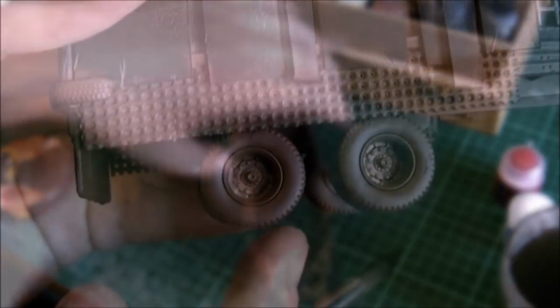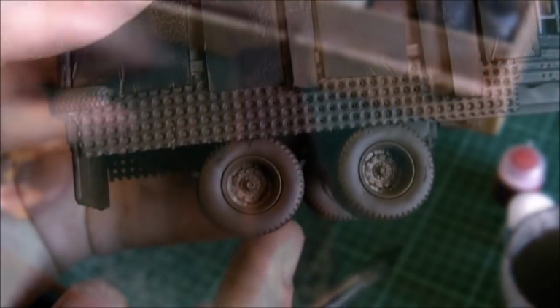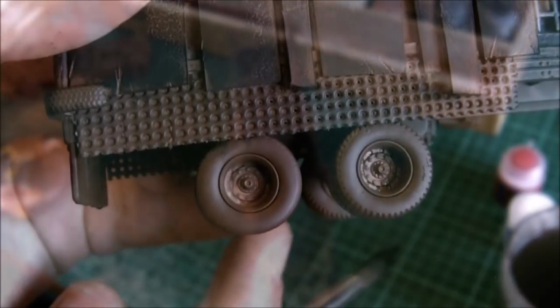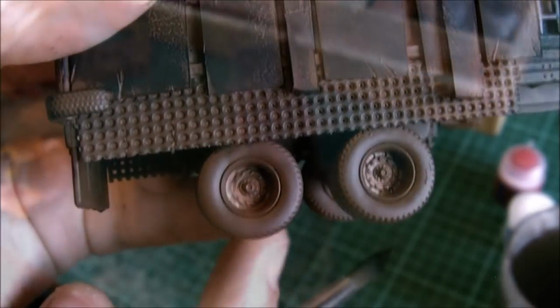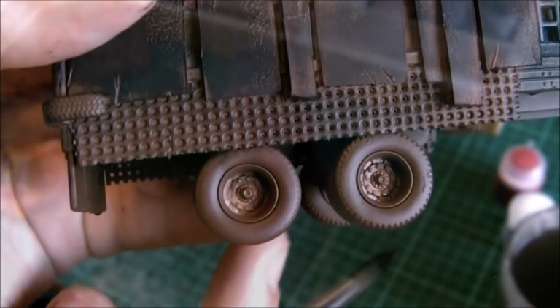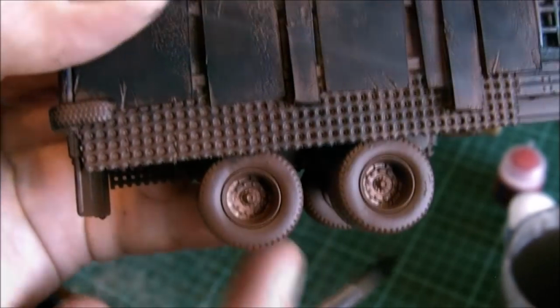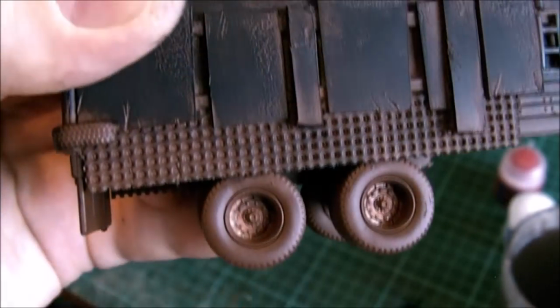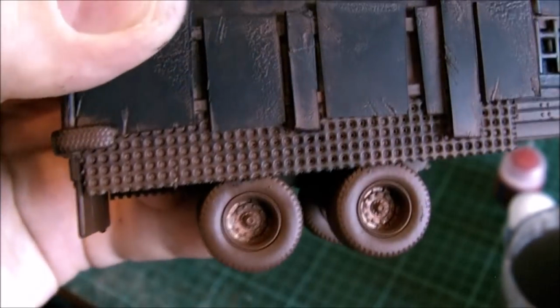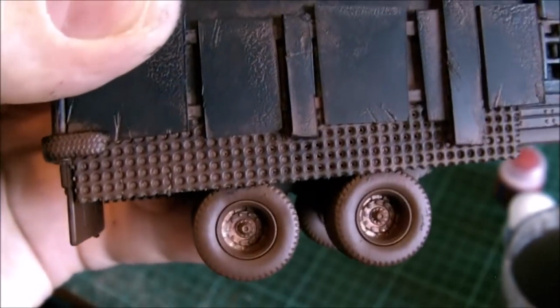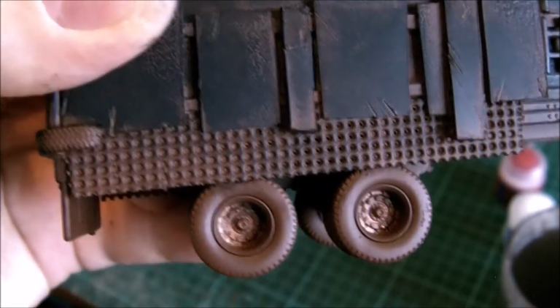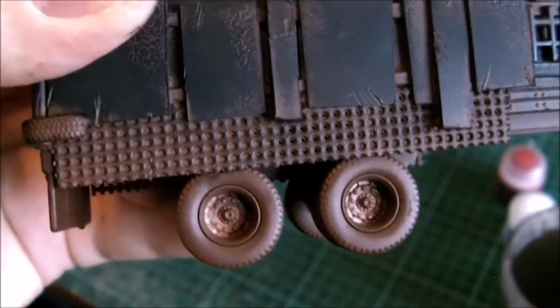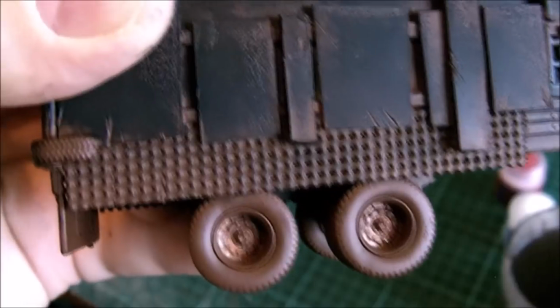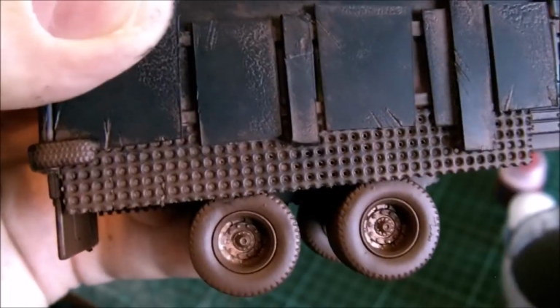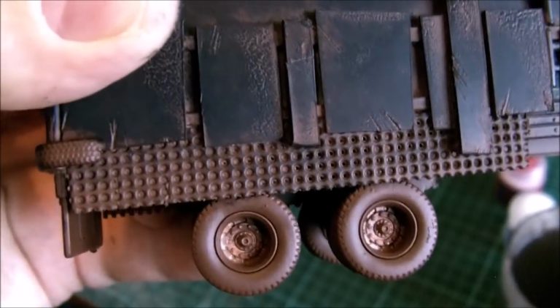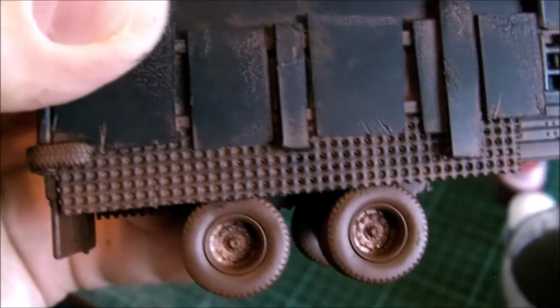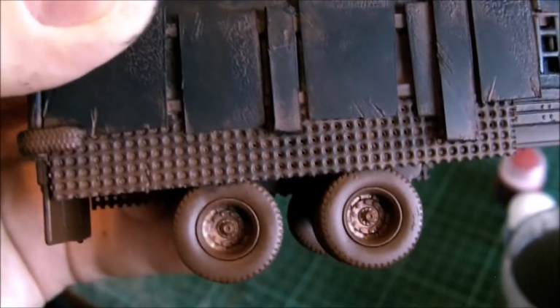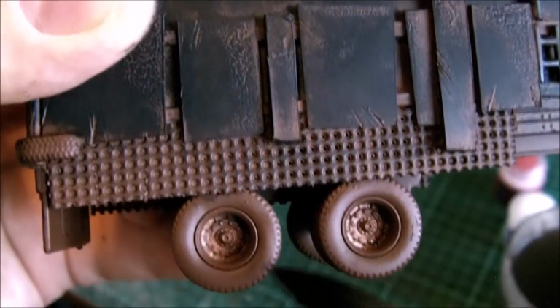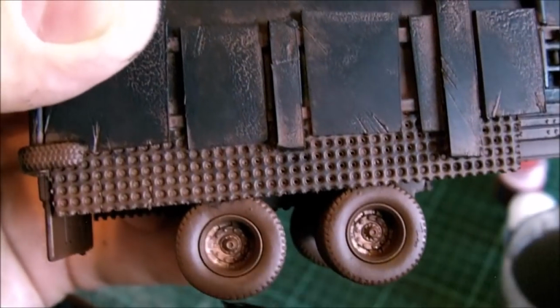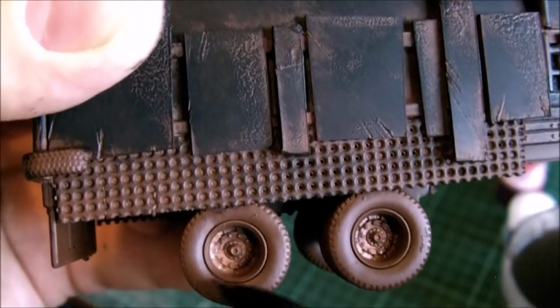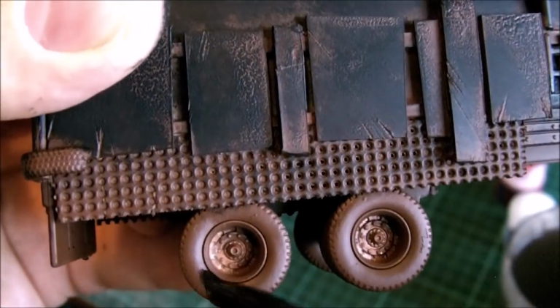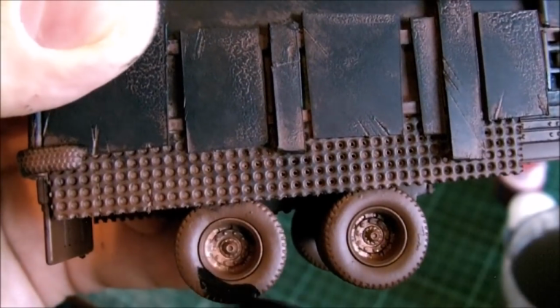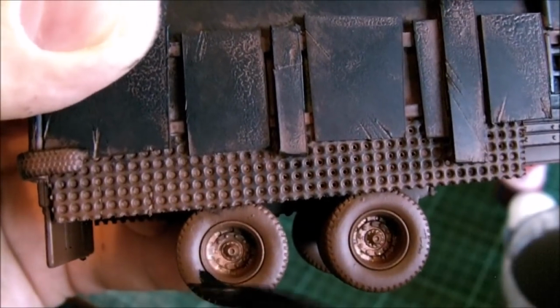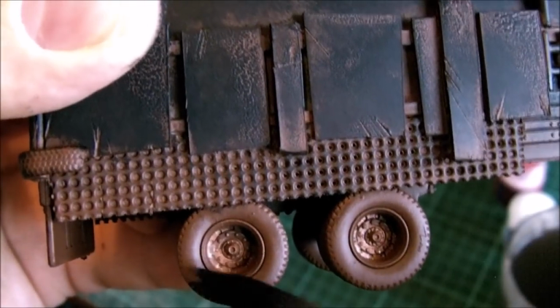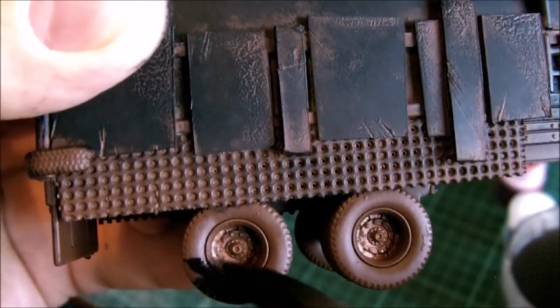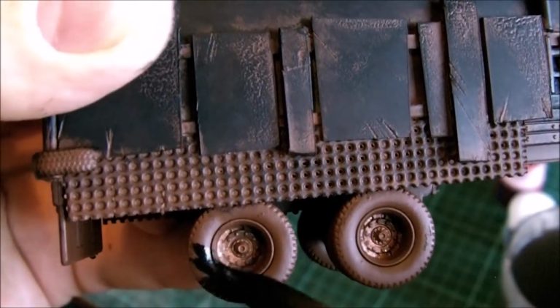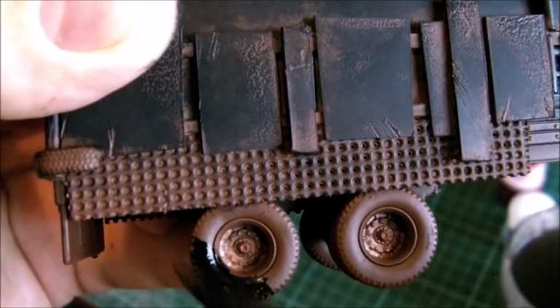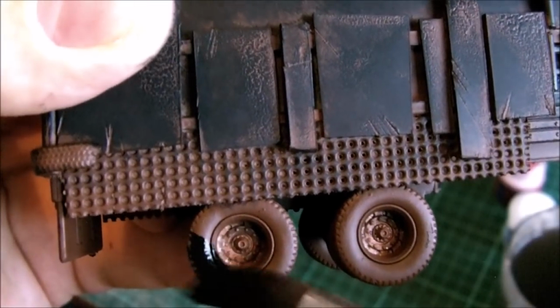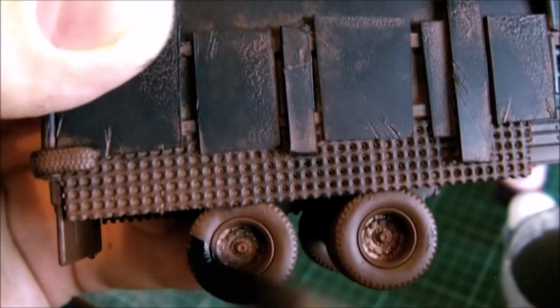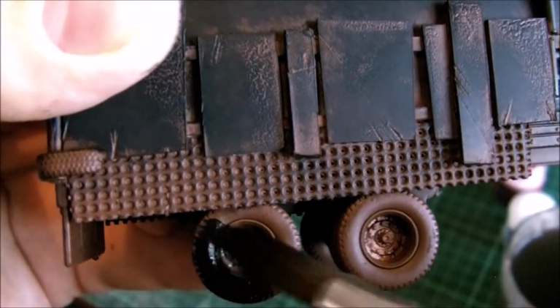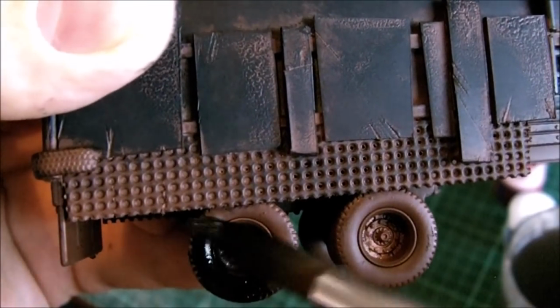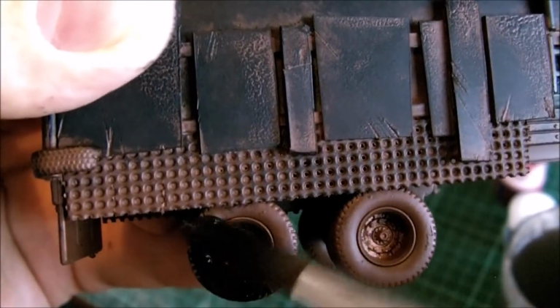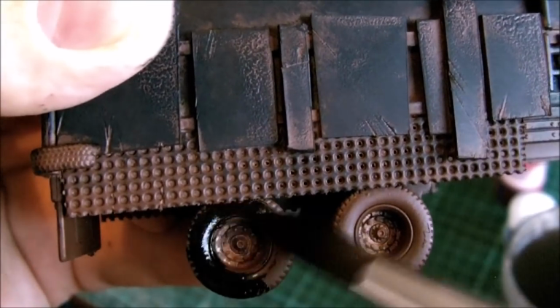I should say as well — this time I've done it correctly and I've actually painted the wheels black as well.